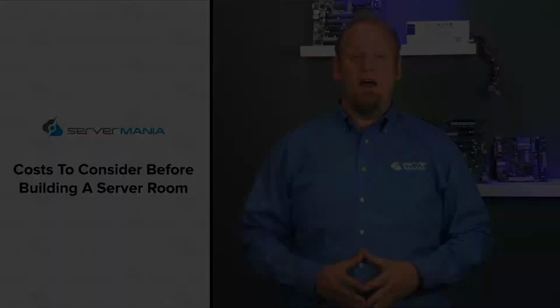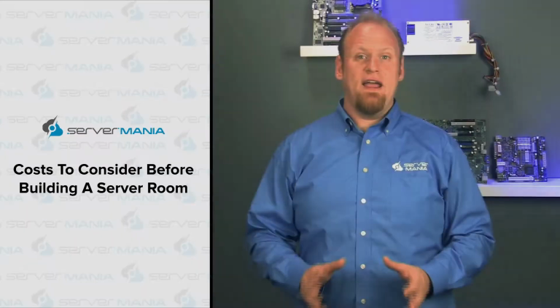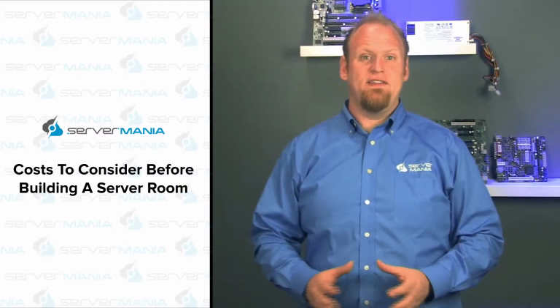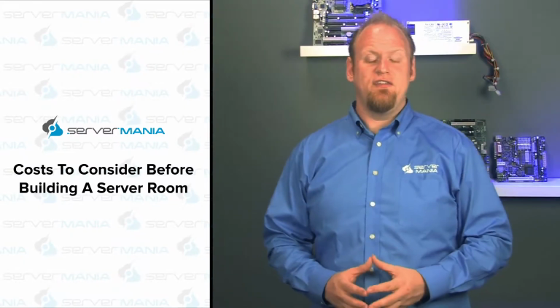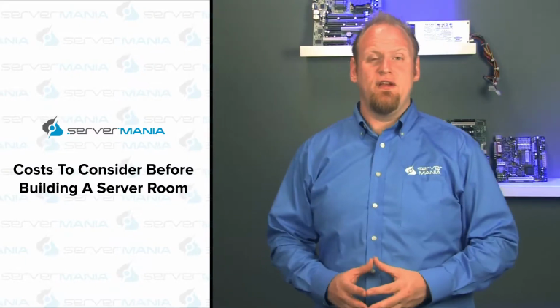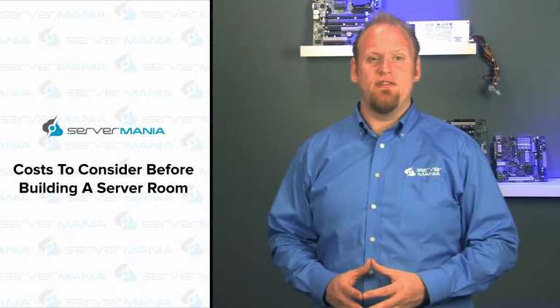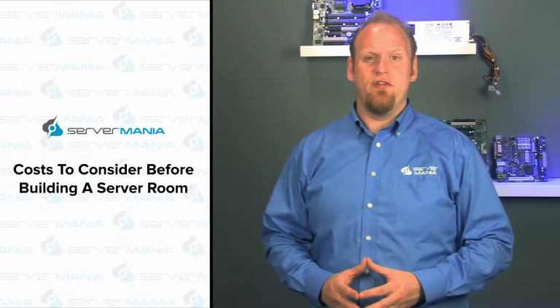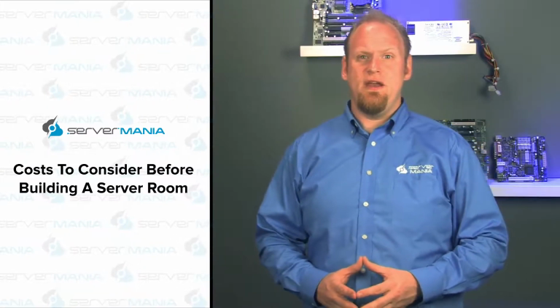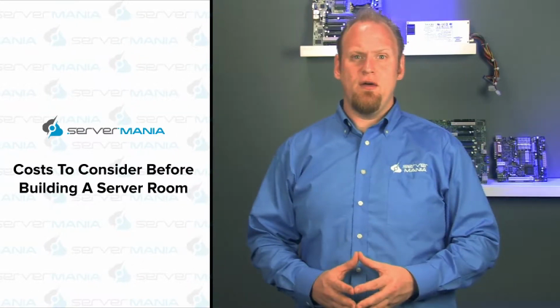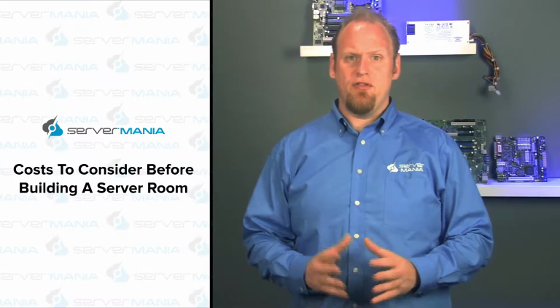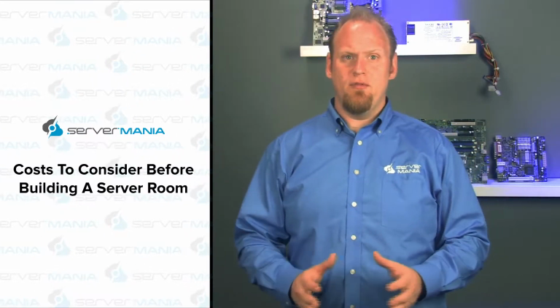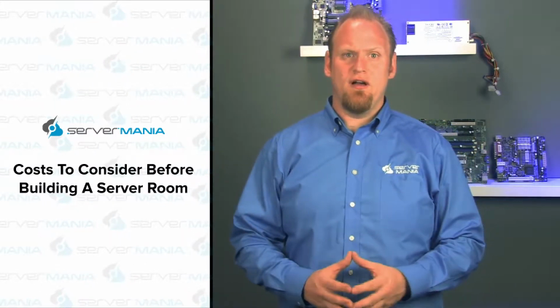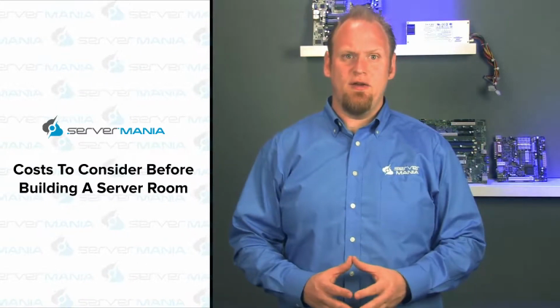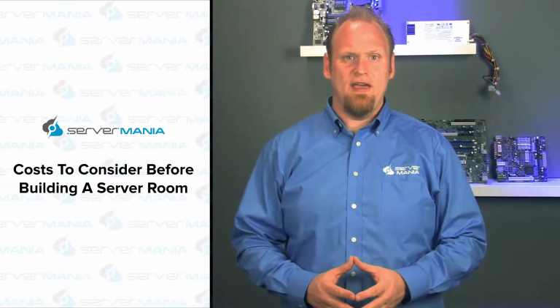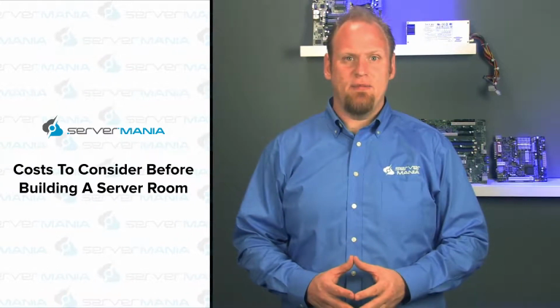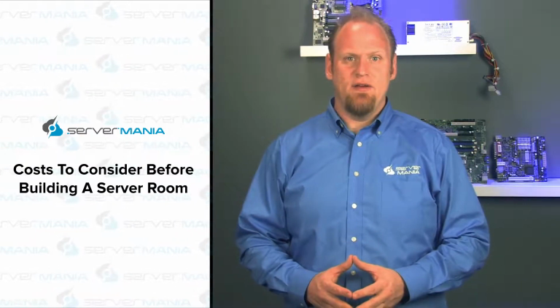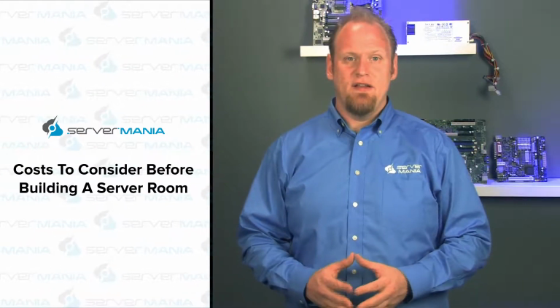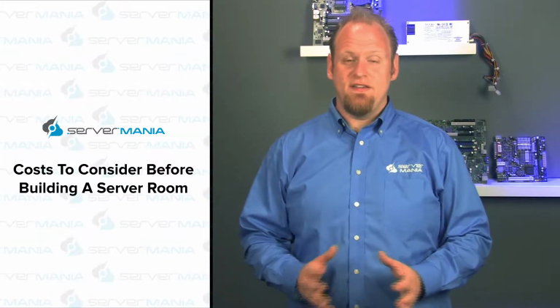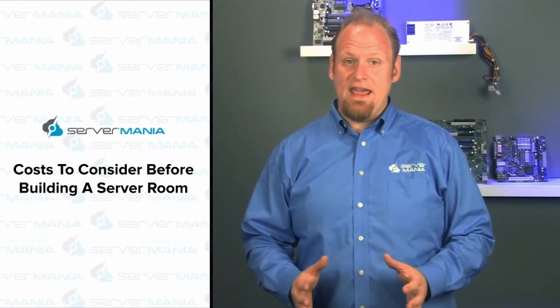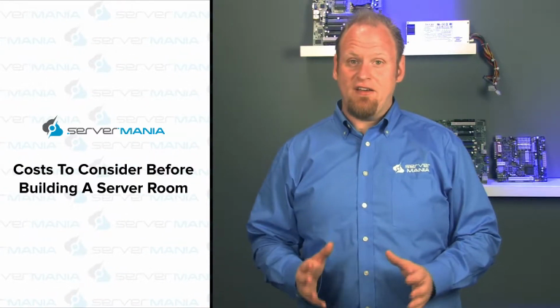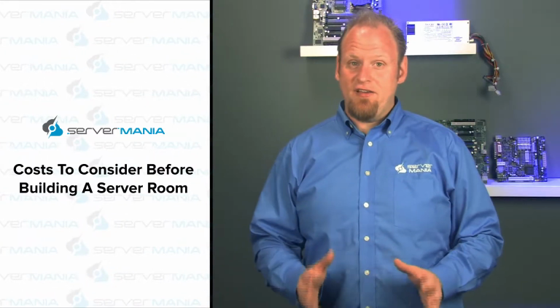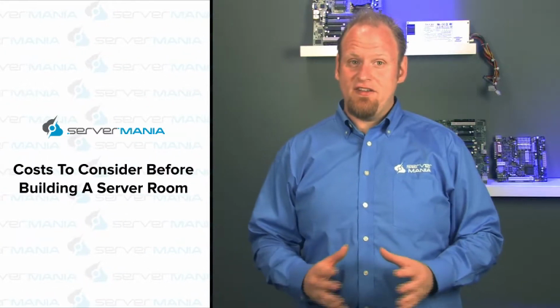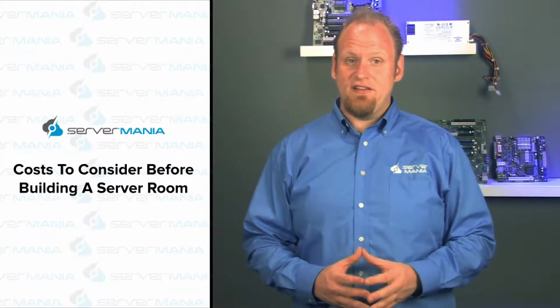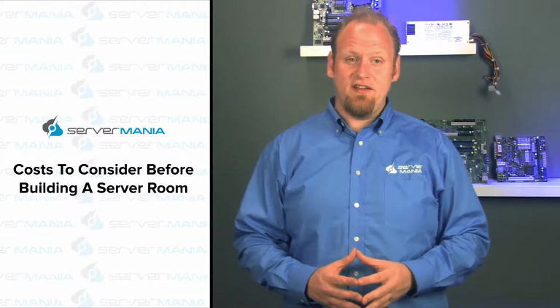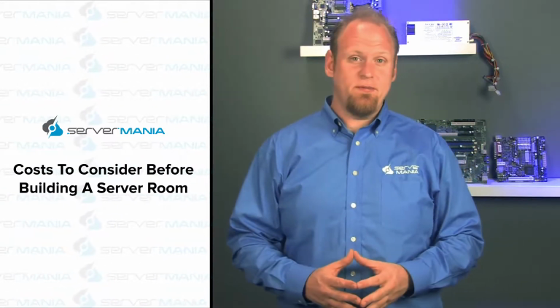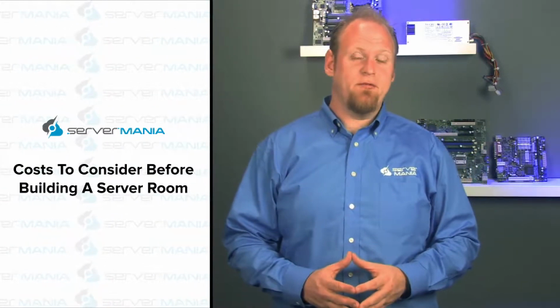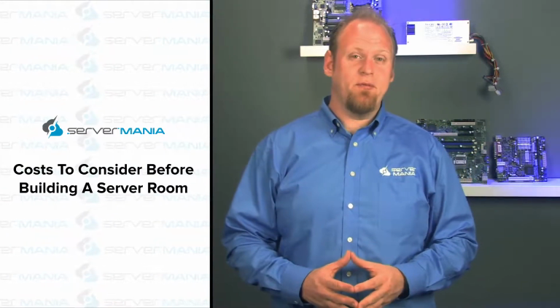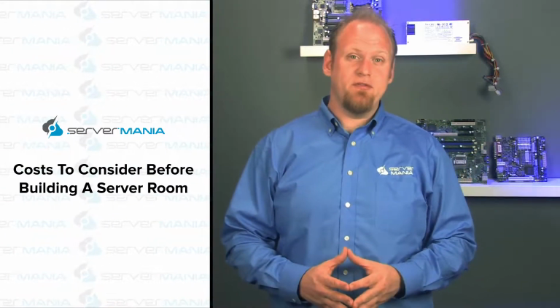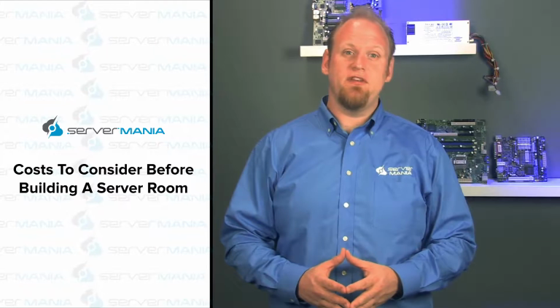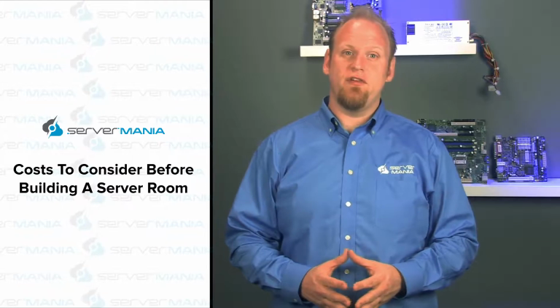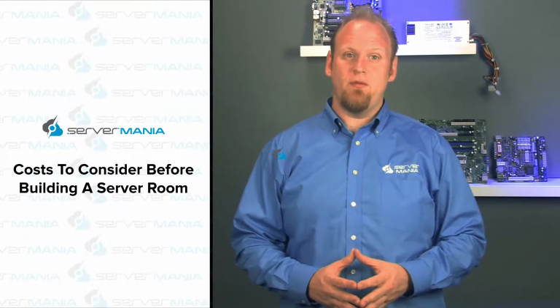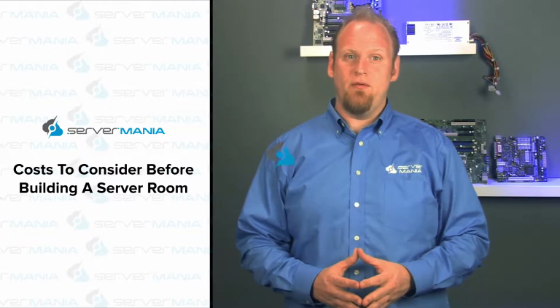Hi, it's Andrew here at Server Mania with your blog recap. Today, costs to consider before building a server room.